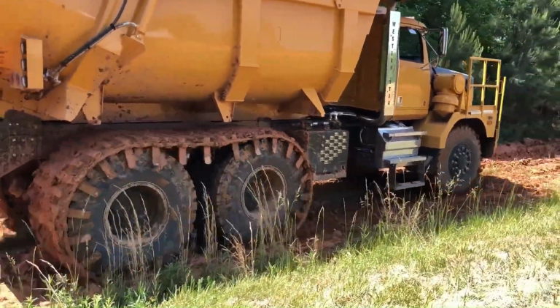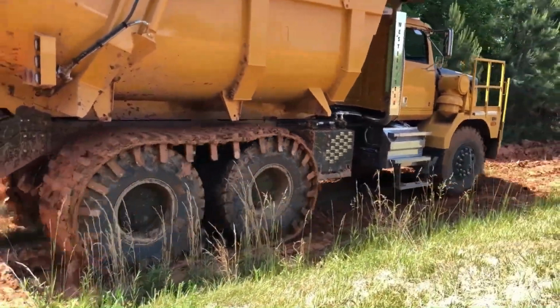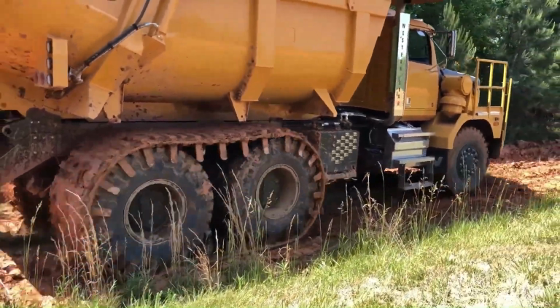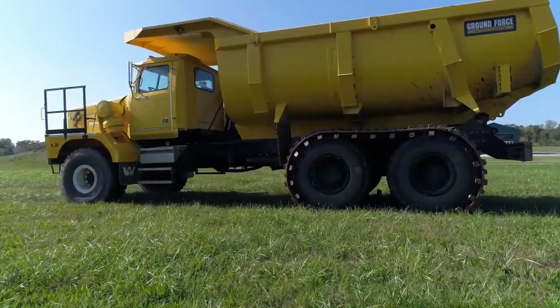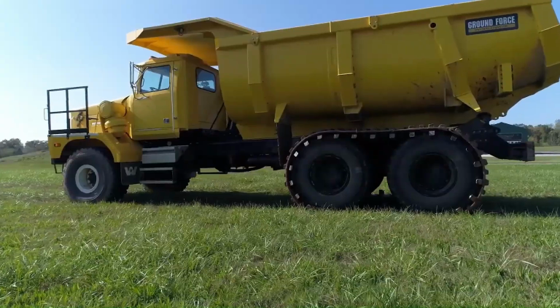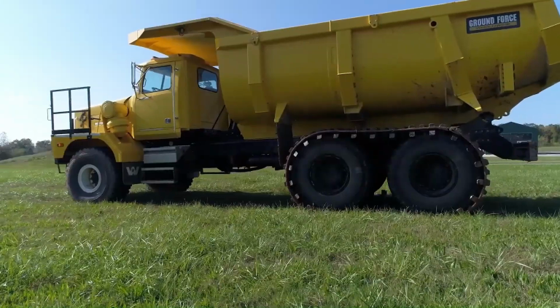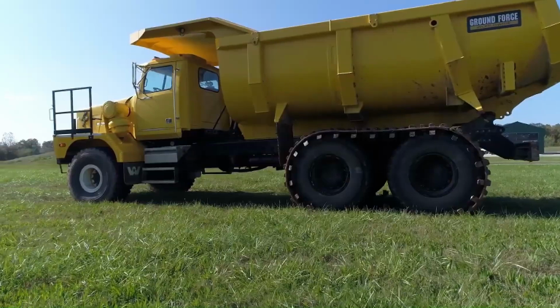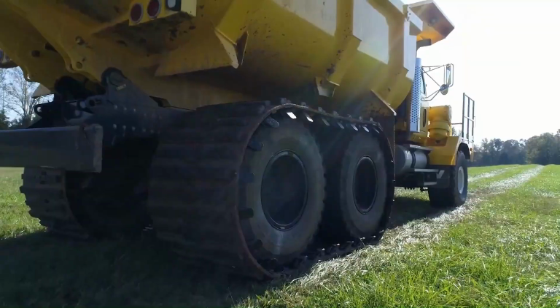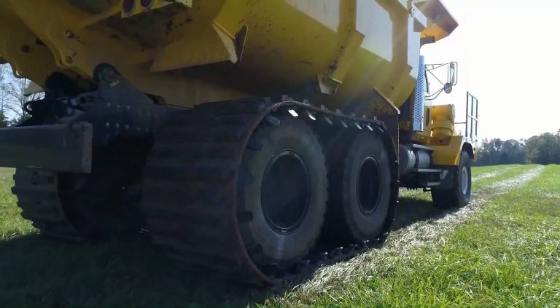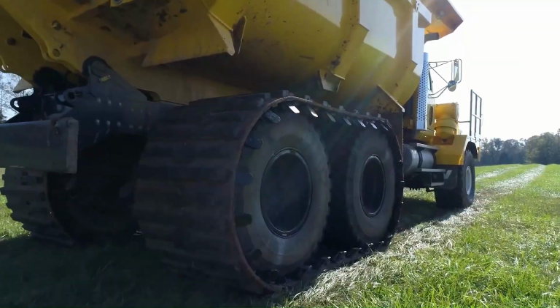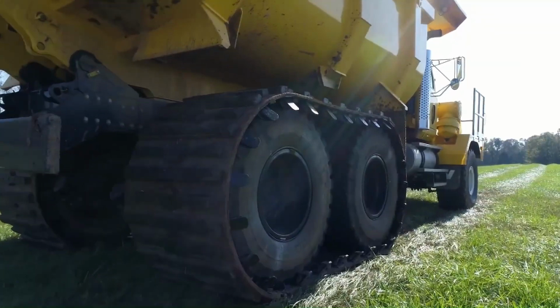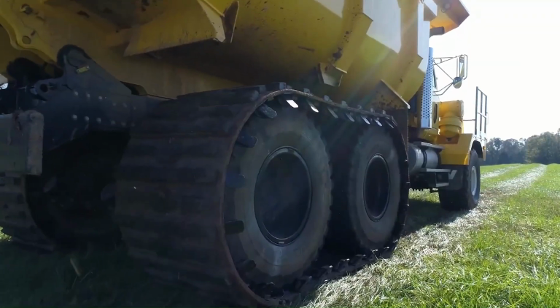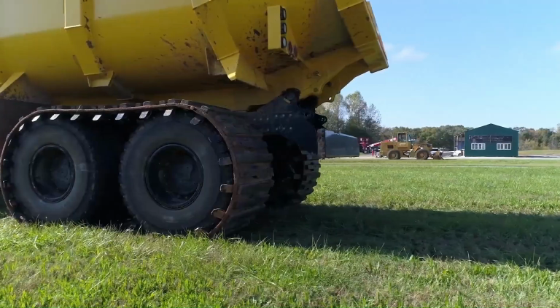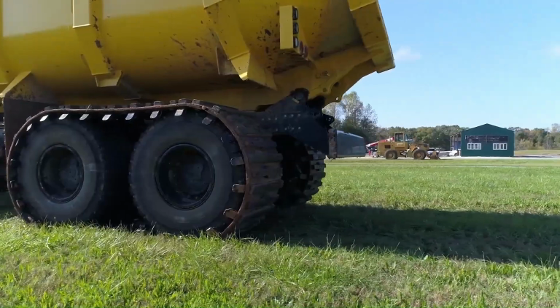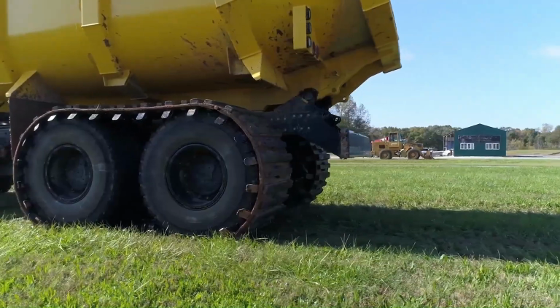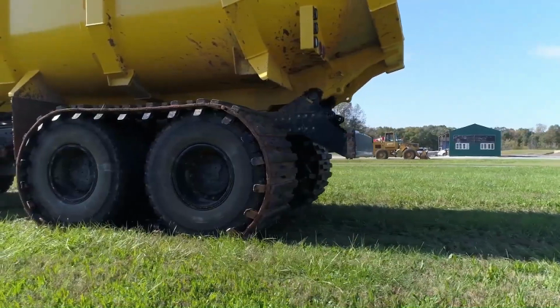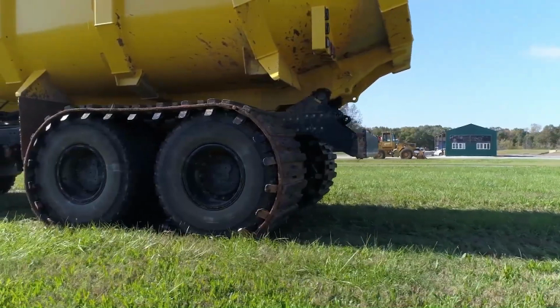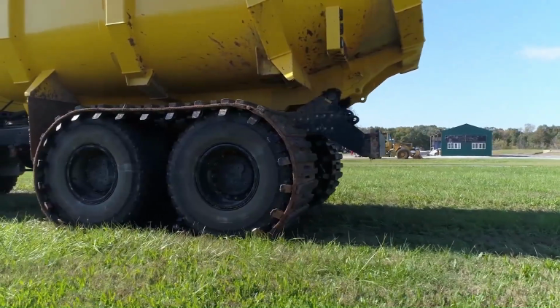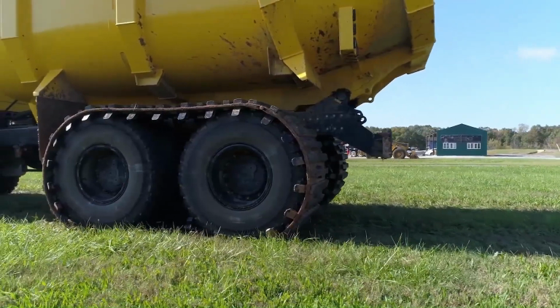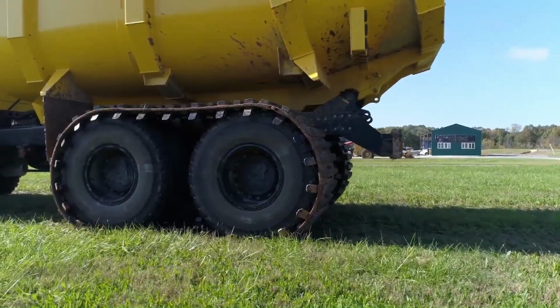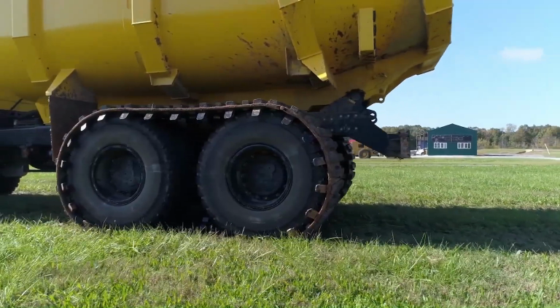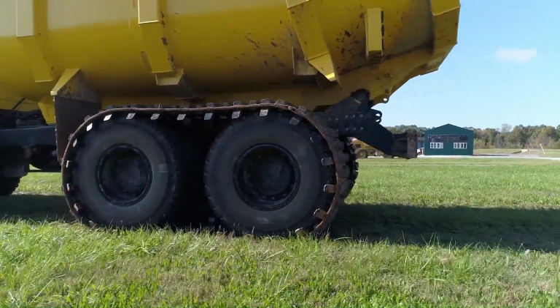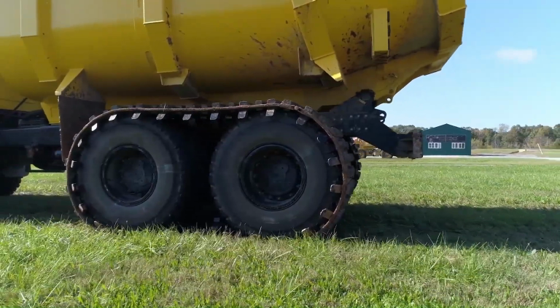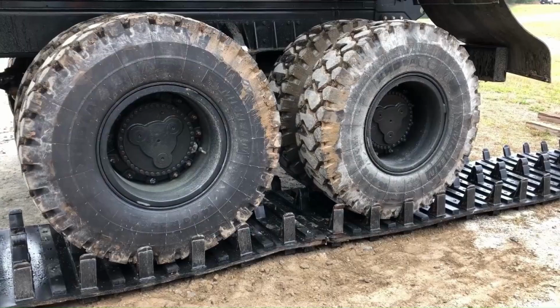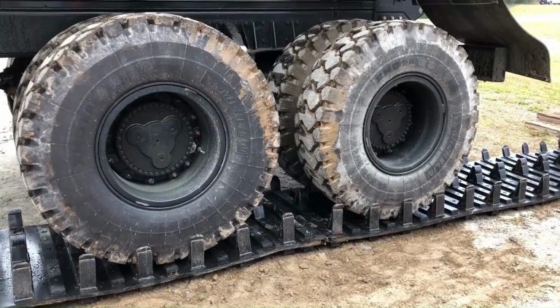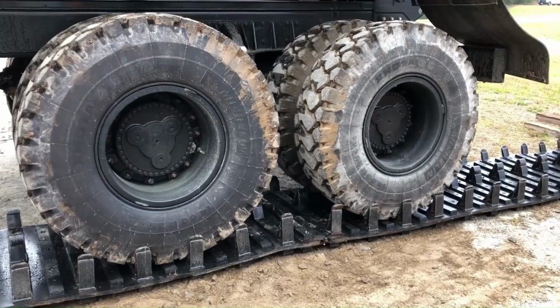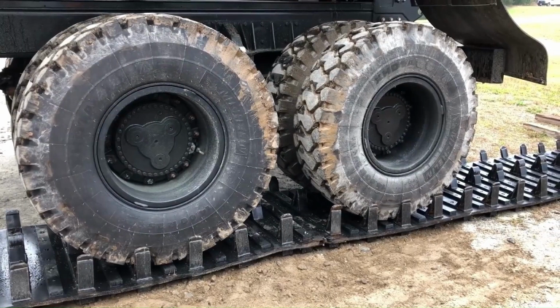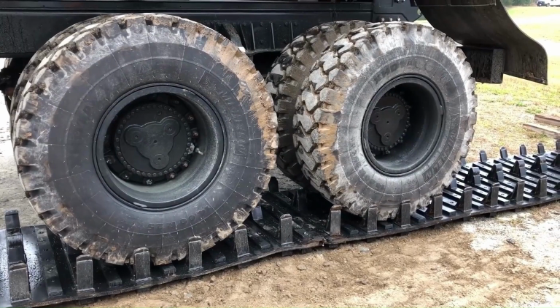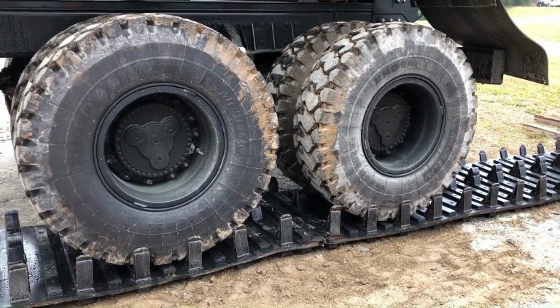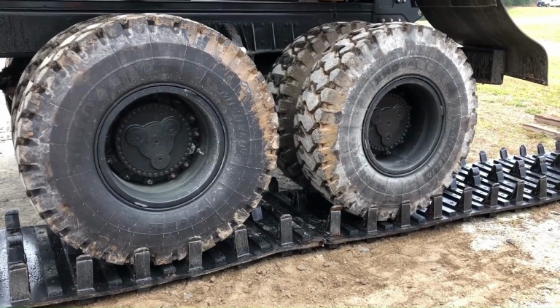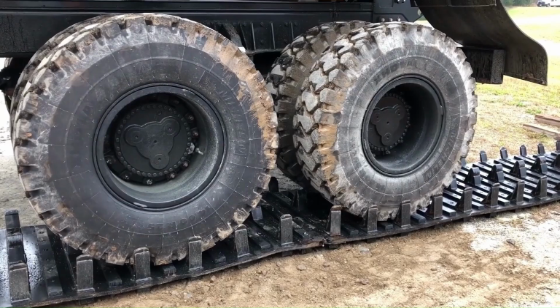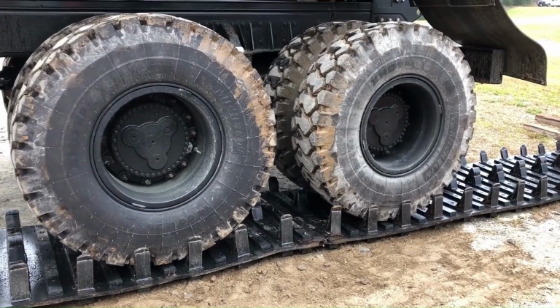Prices typically range from four thousand to four thousand five hundred dollars for skid steer tracks.